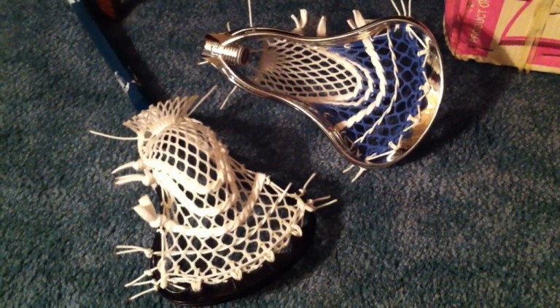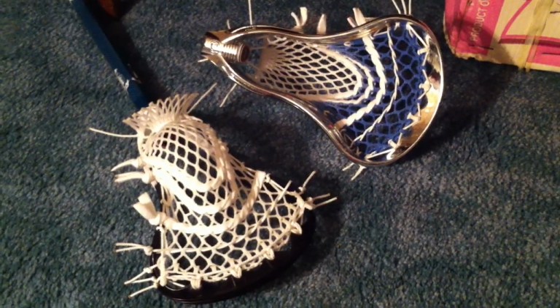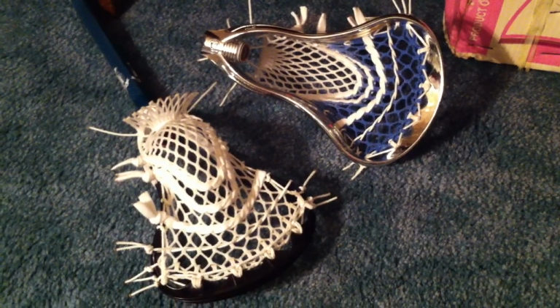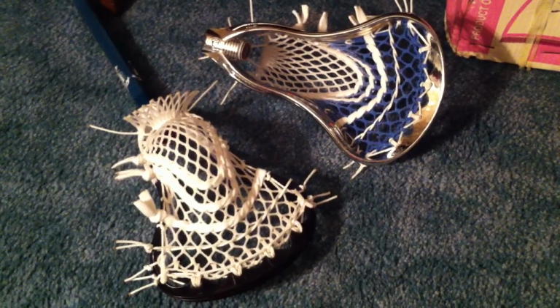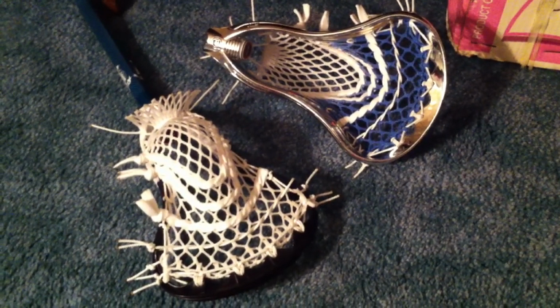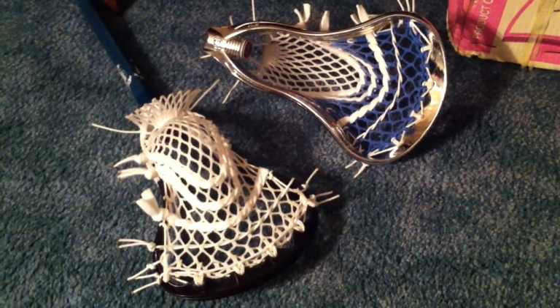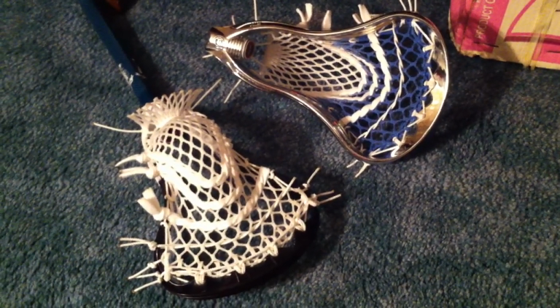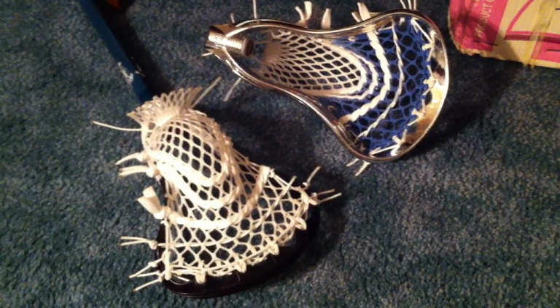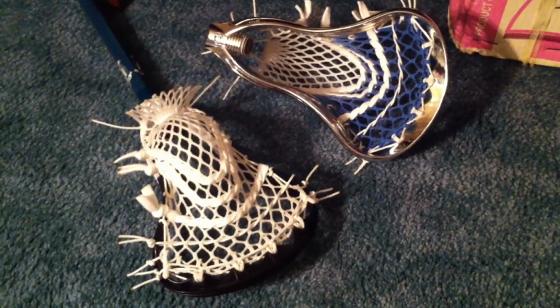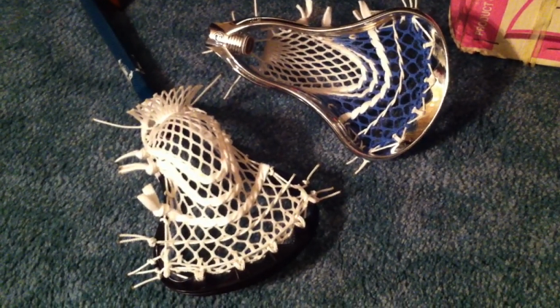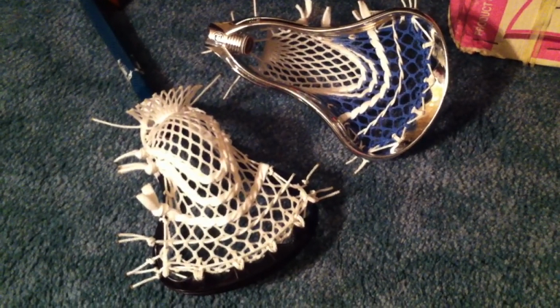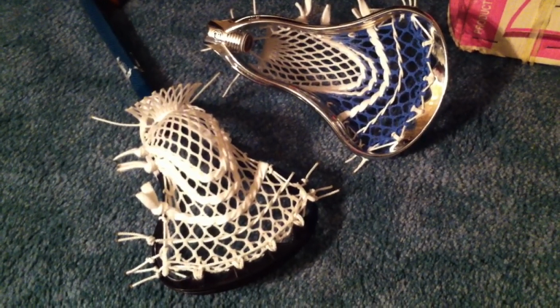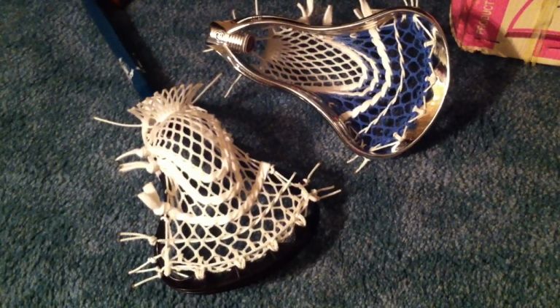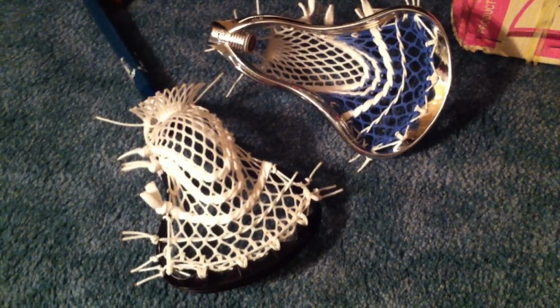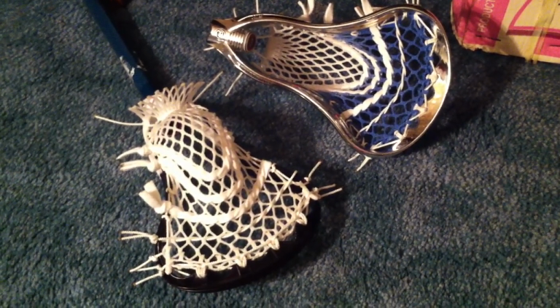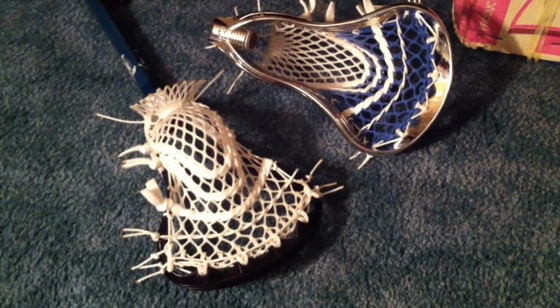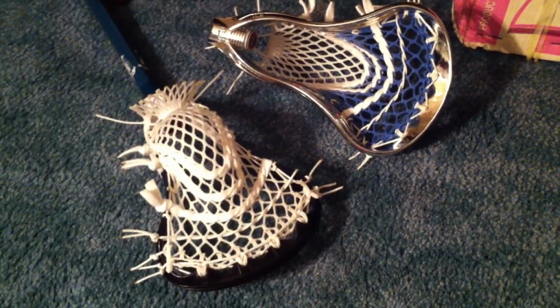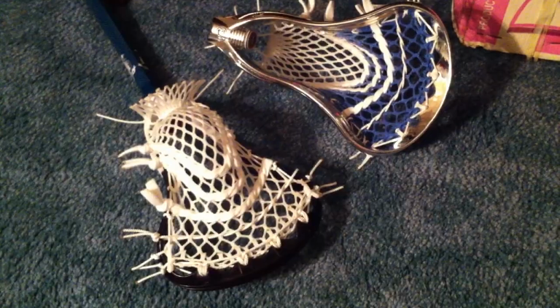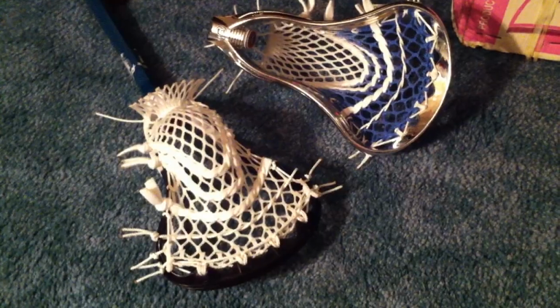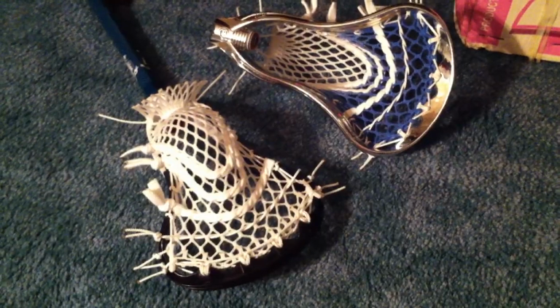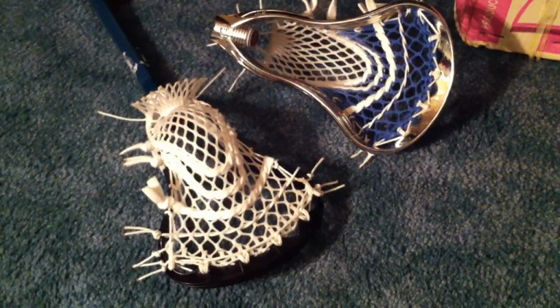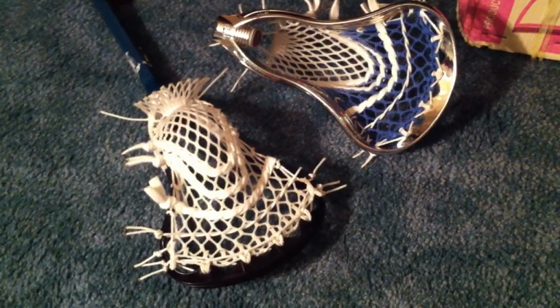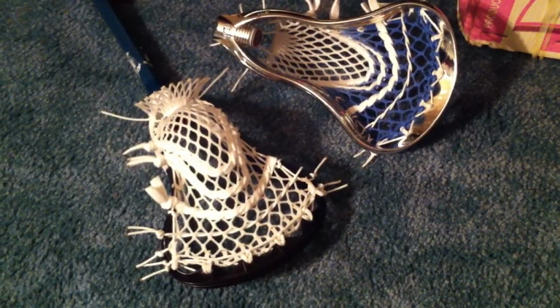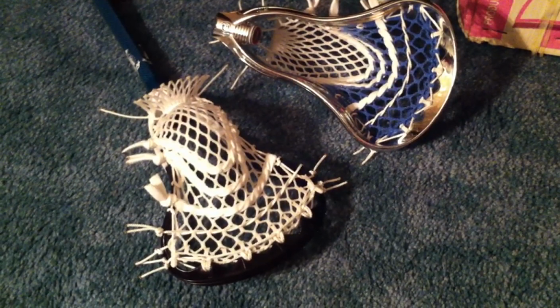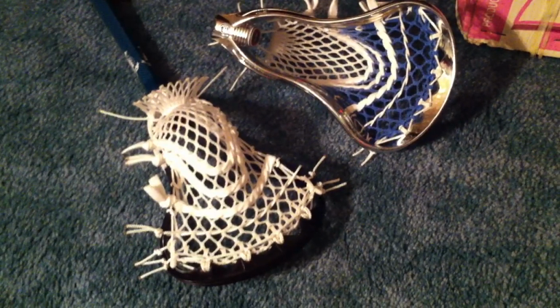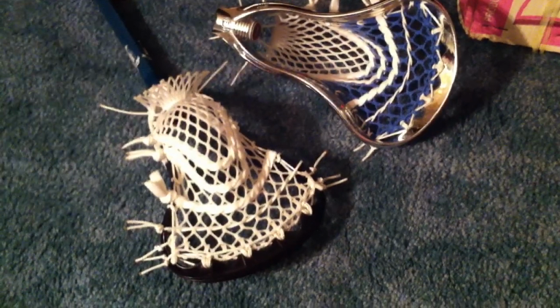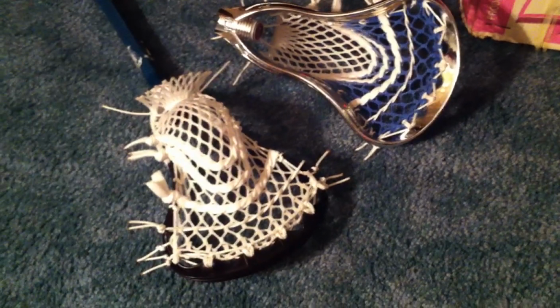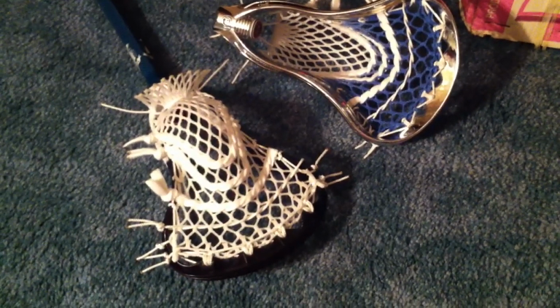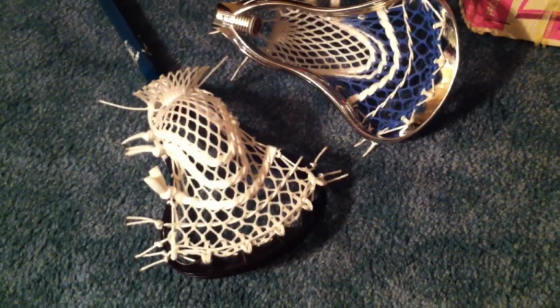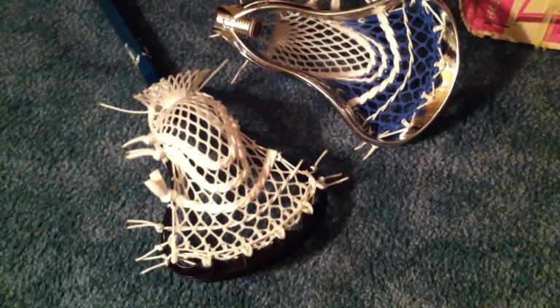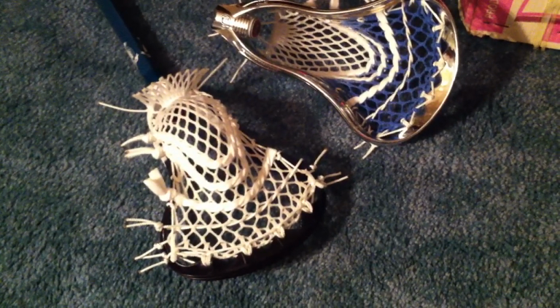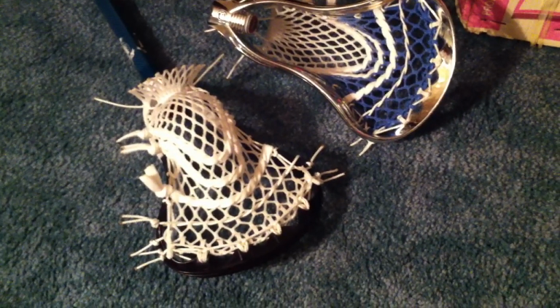What's going on guys? It's Nick, DMG, and I just wanted to show you the final product of the two twin proton powers that I finished up tonight.